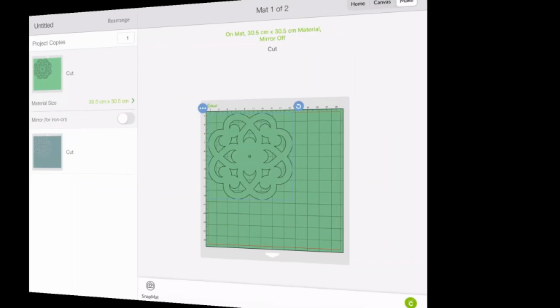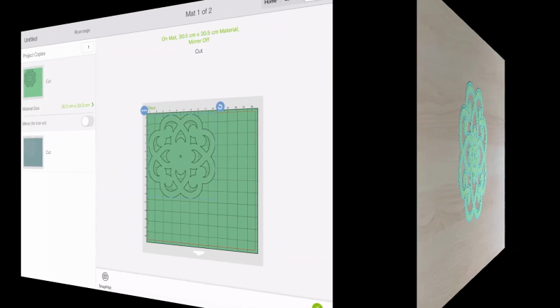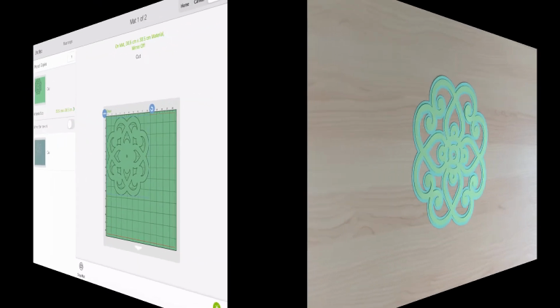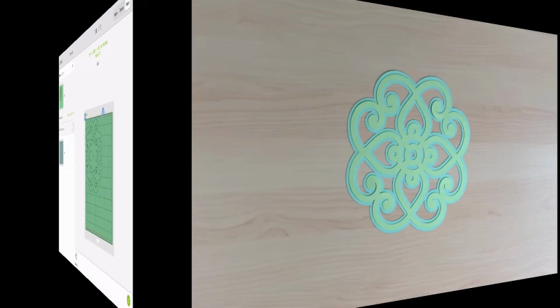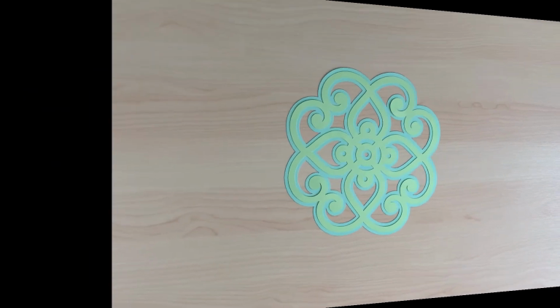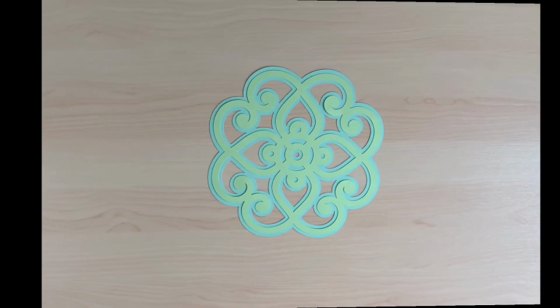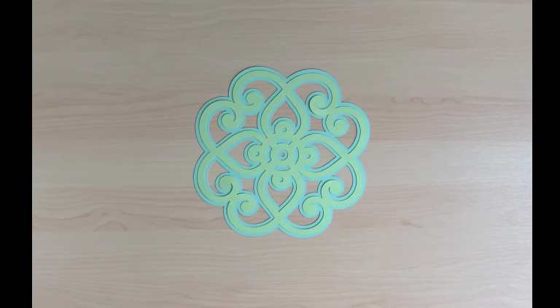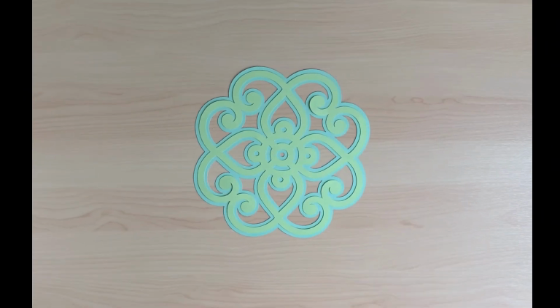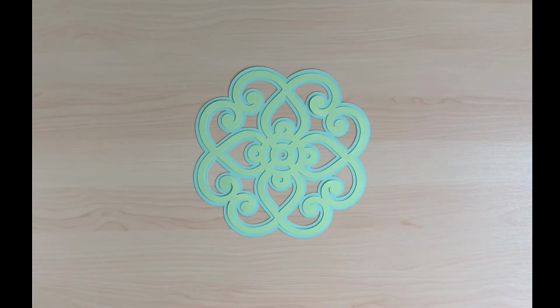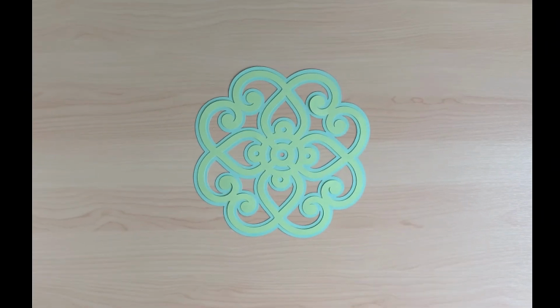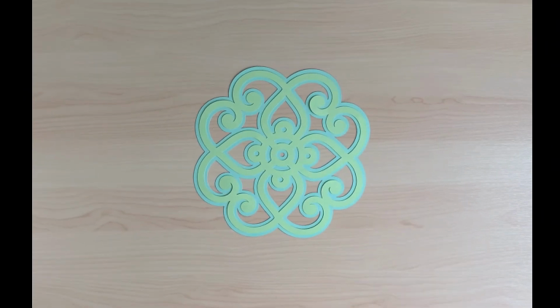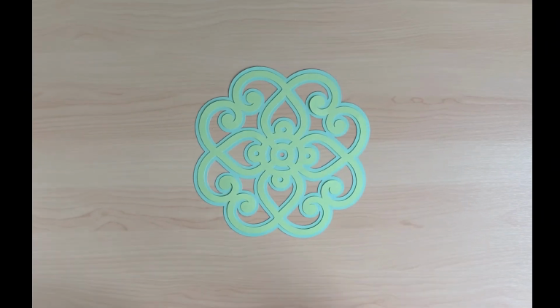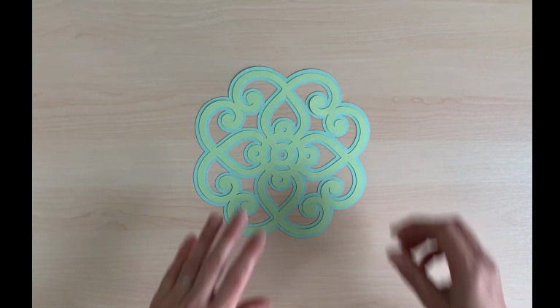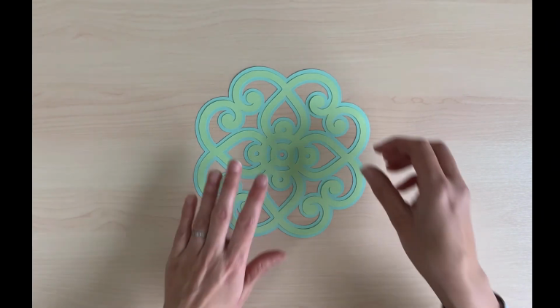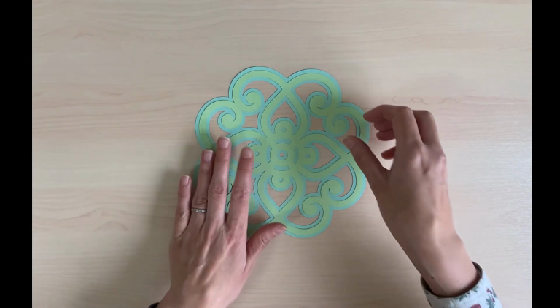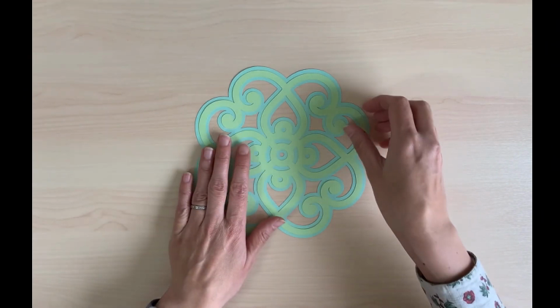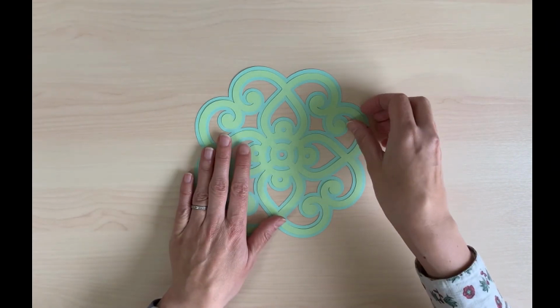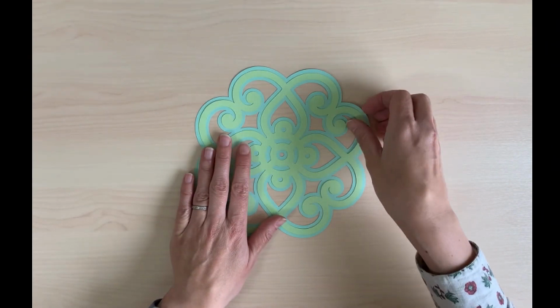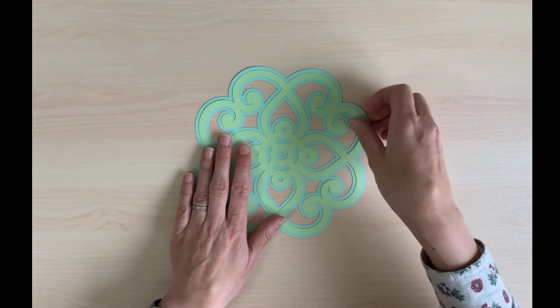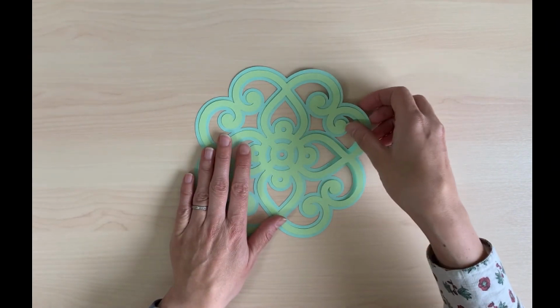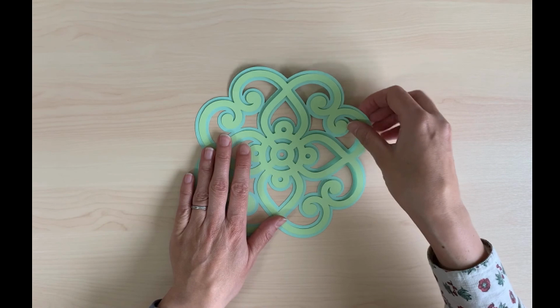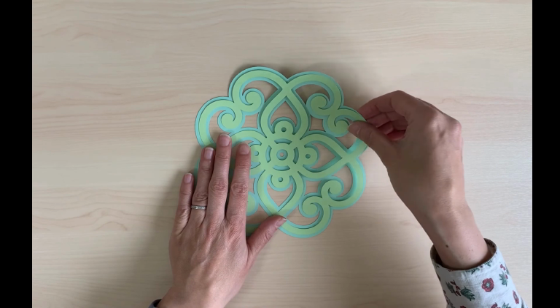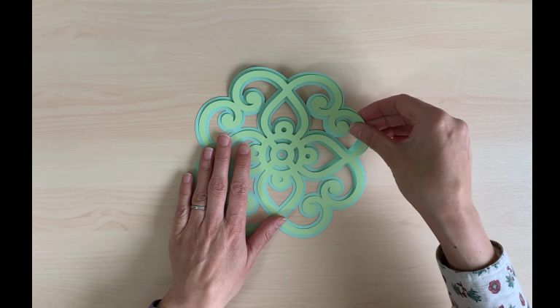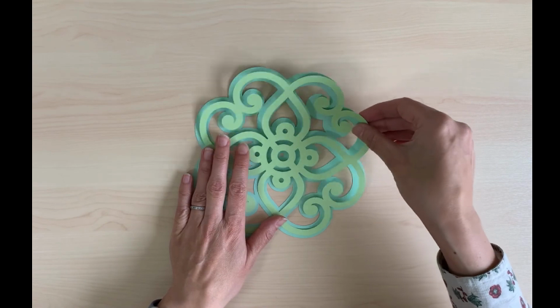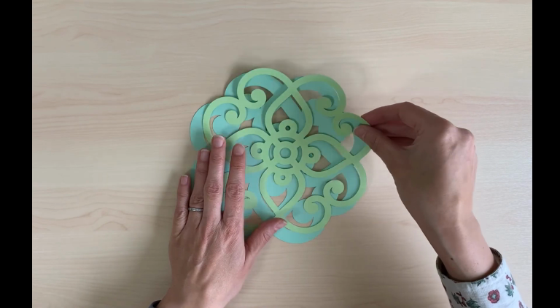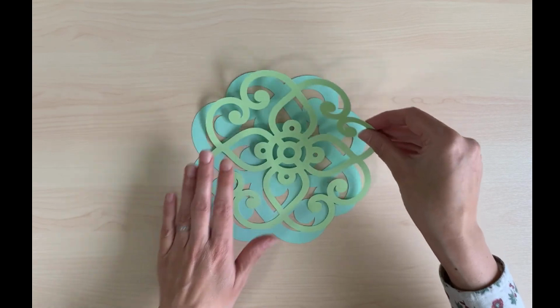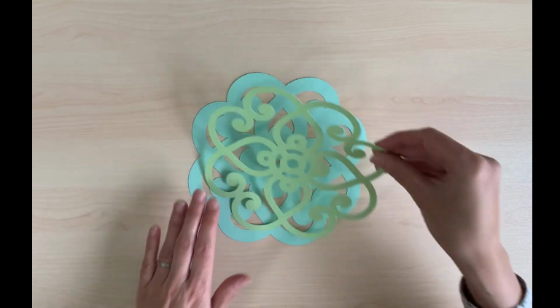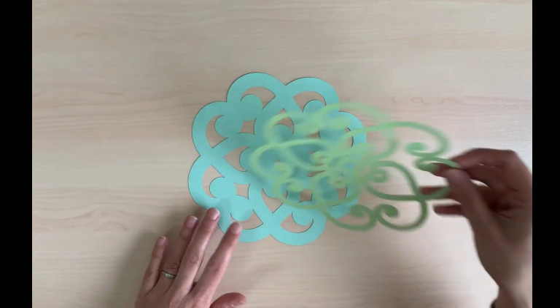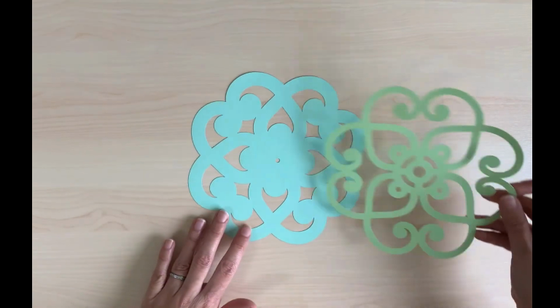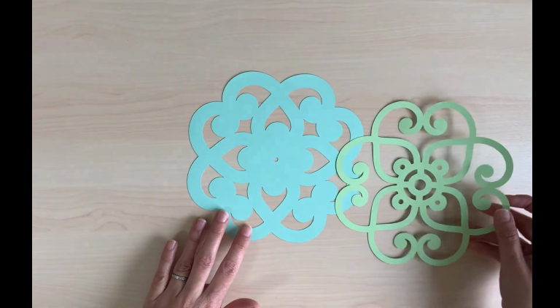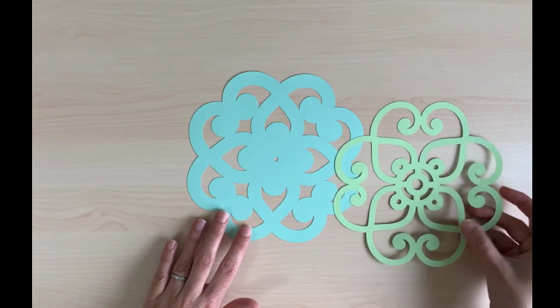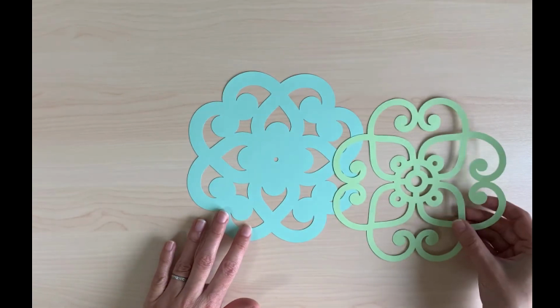Here, by the magic of video, is my finished pattern, just as I designed it in Inkpad.